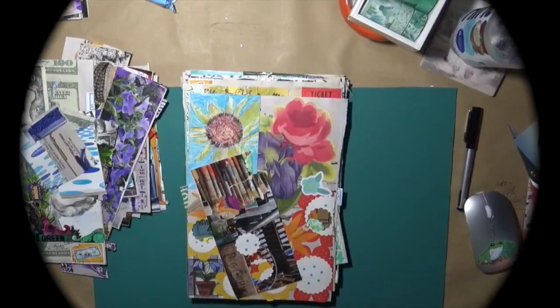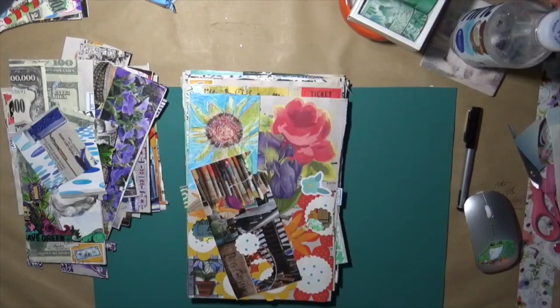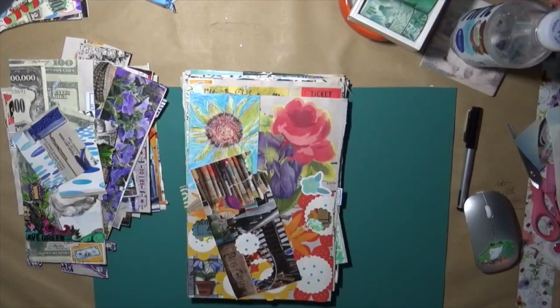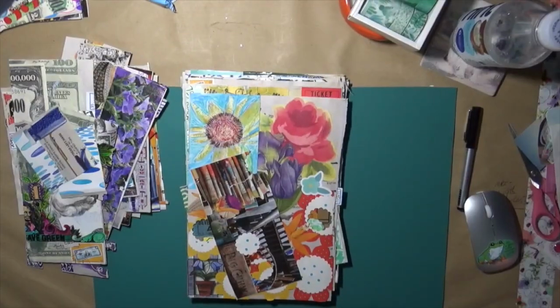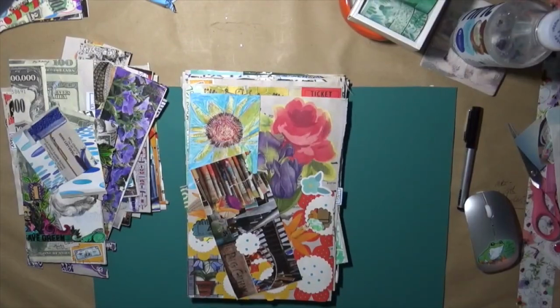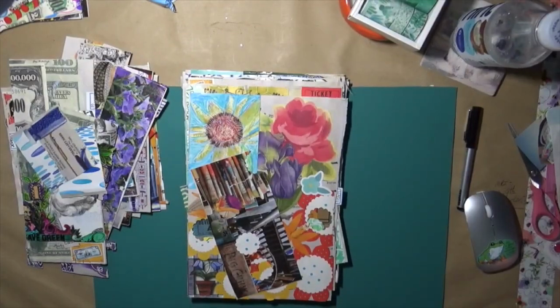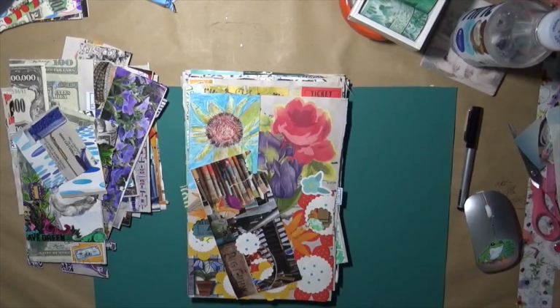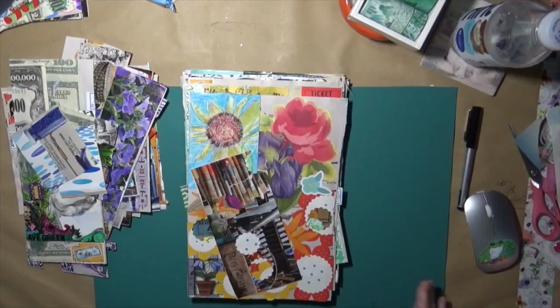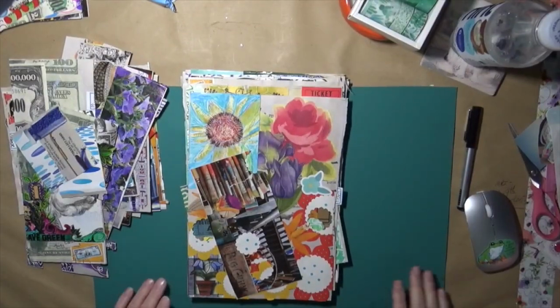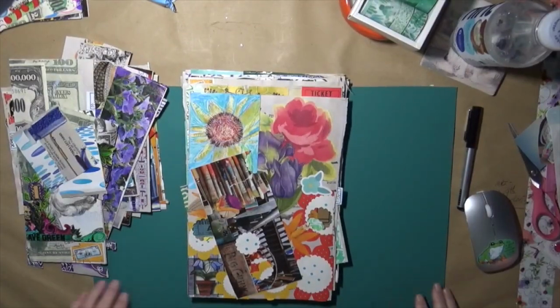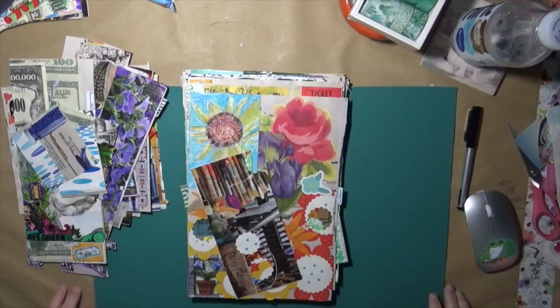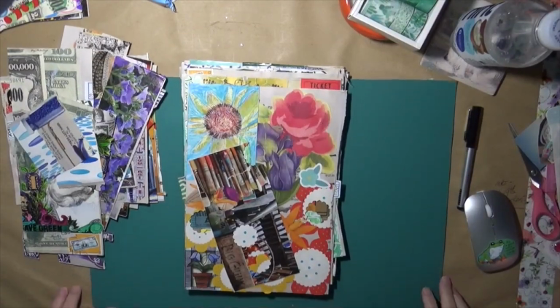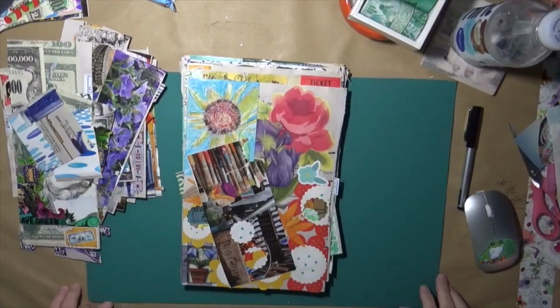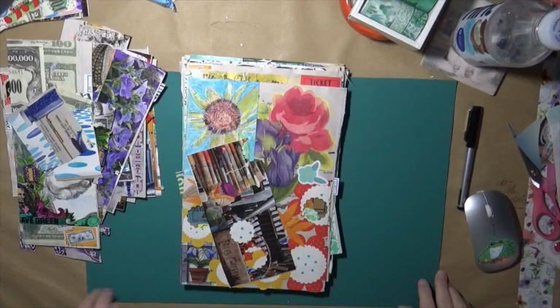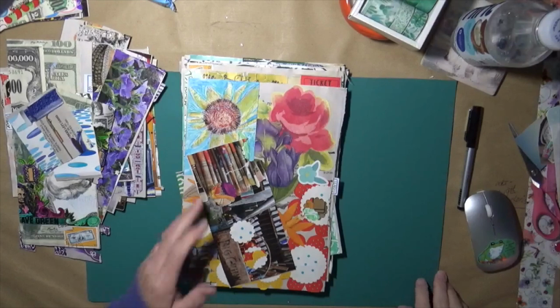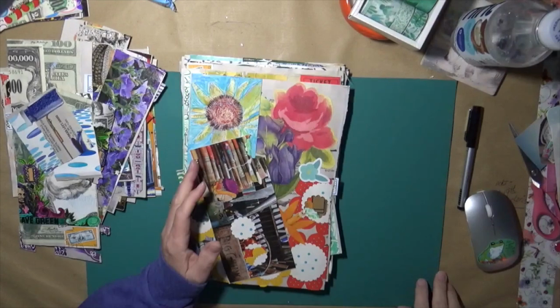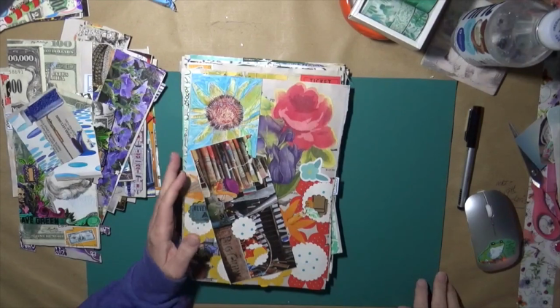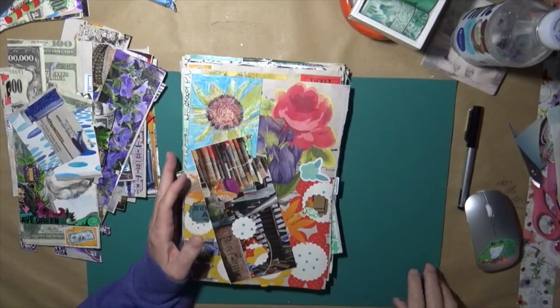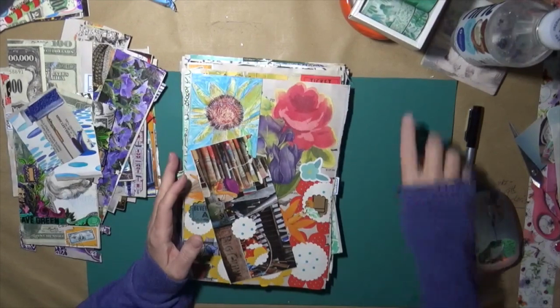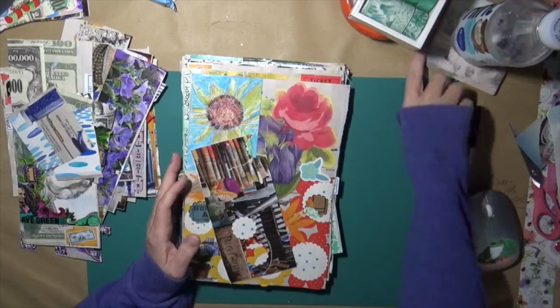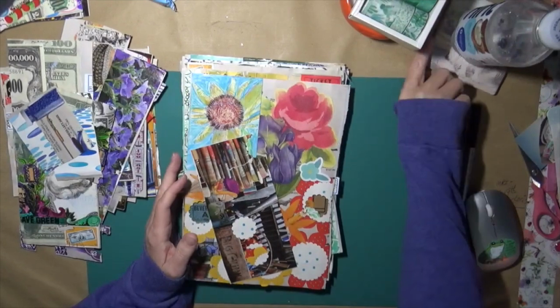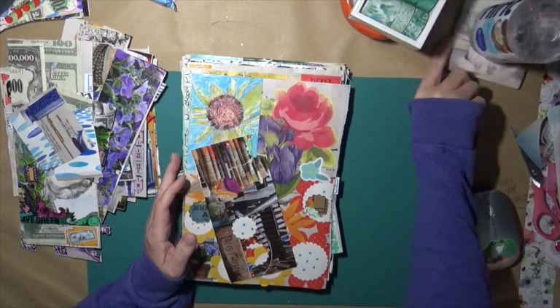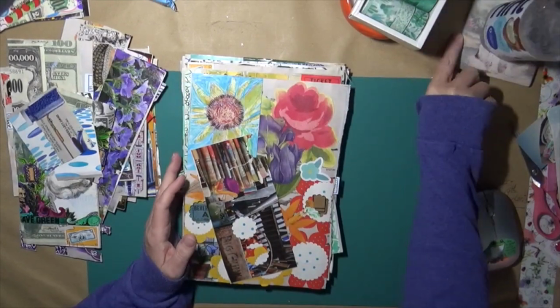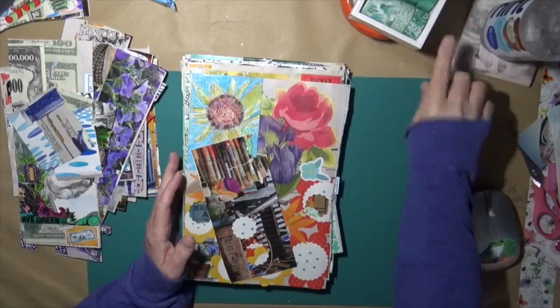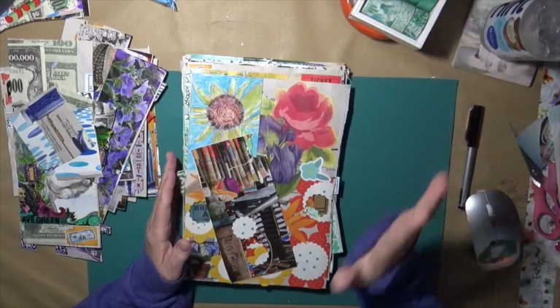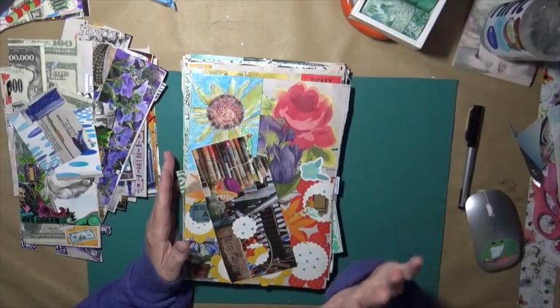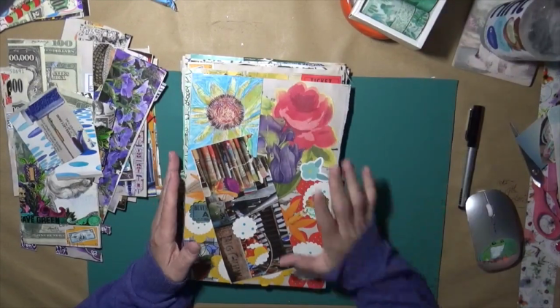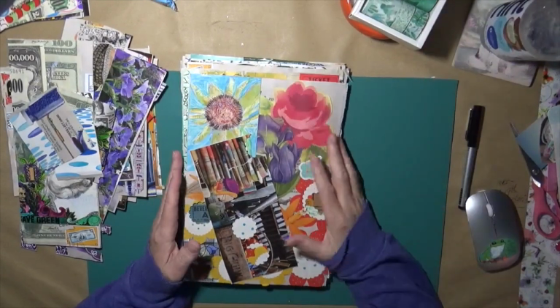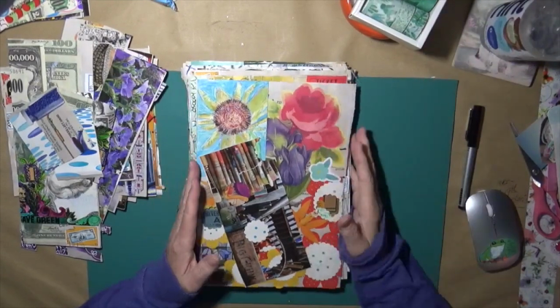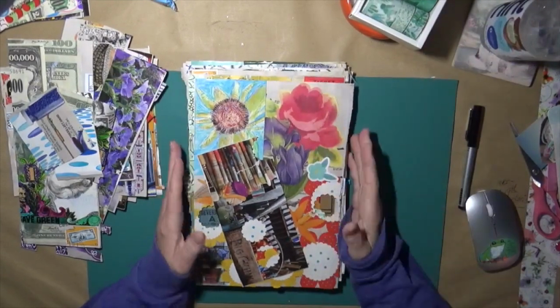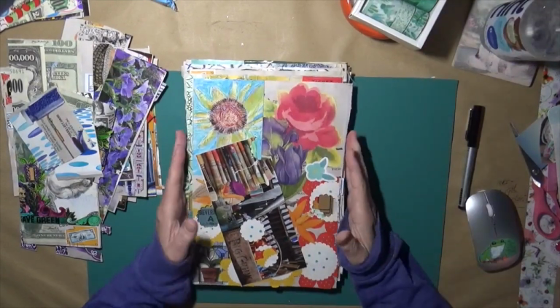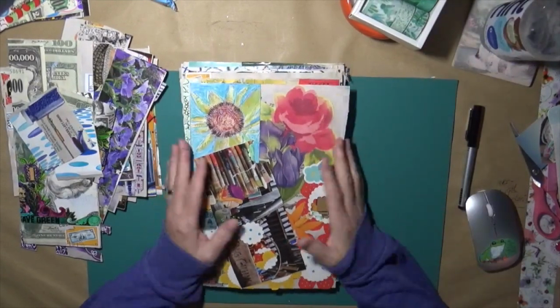Hey guys, Cindy Etter here with My Arts and Endeavors. How are you doing? I'm doing pretty well. I'm here with an idea.